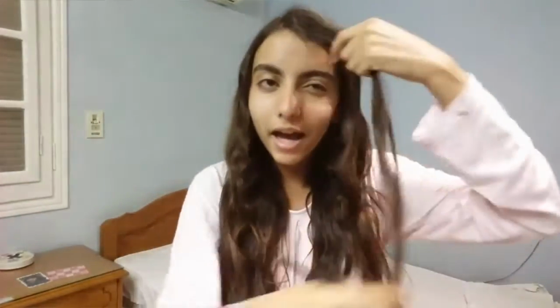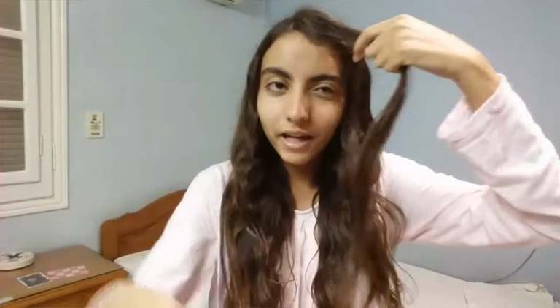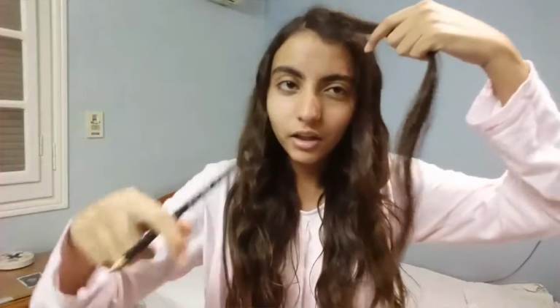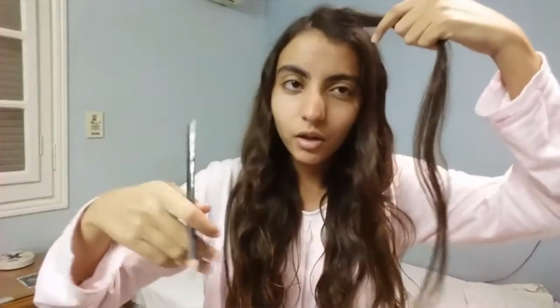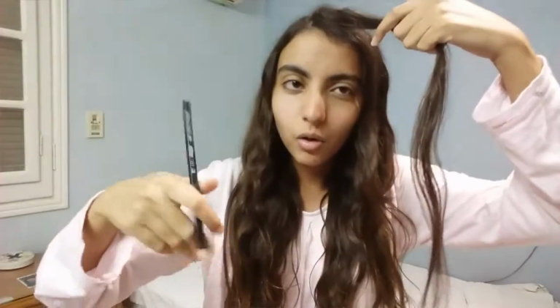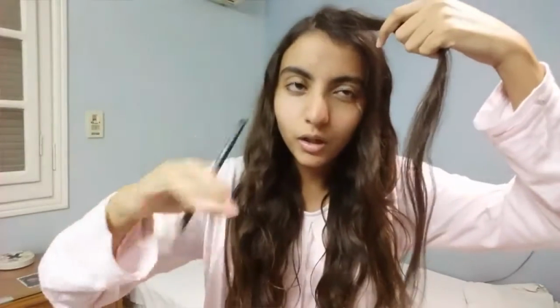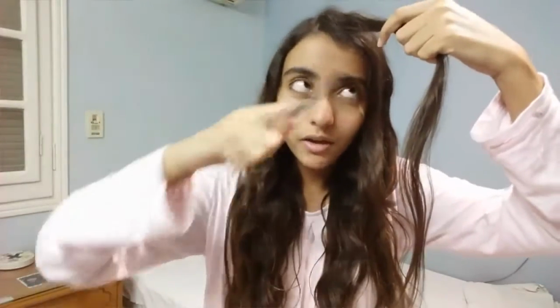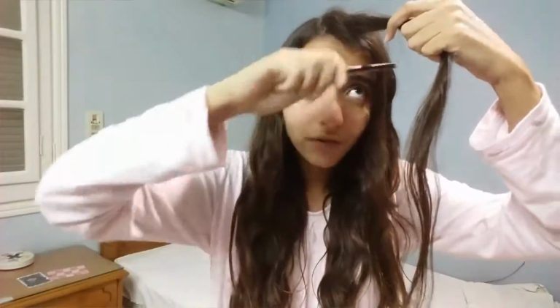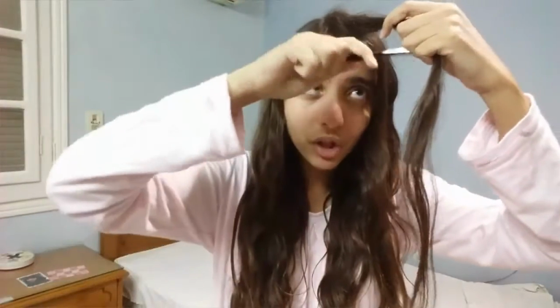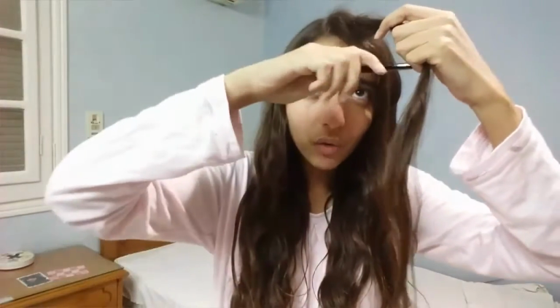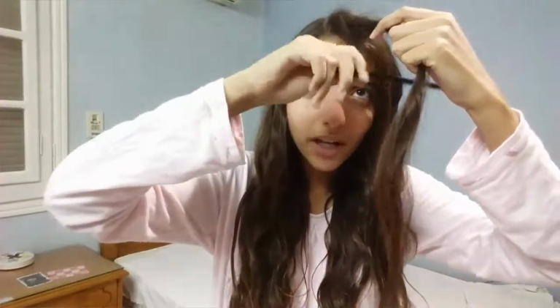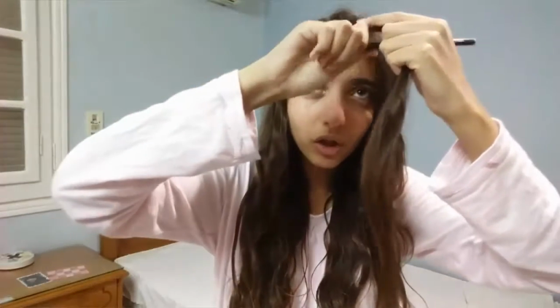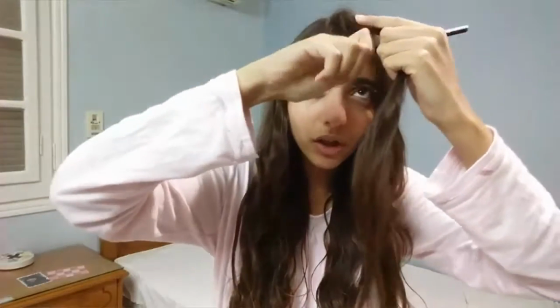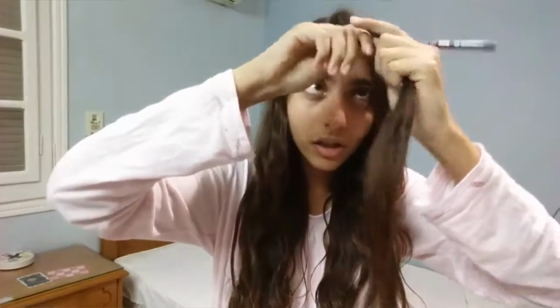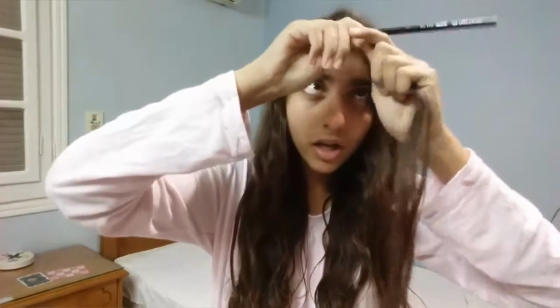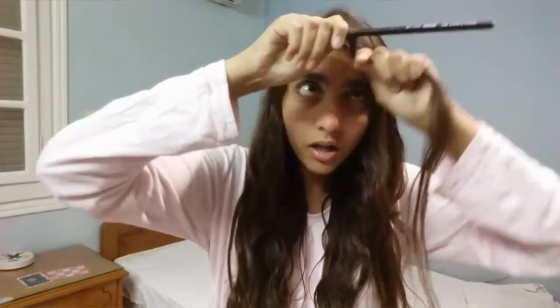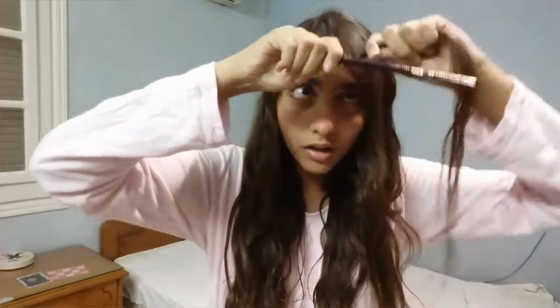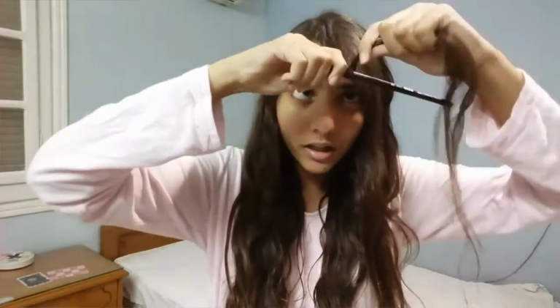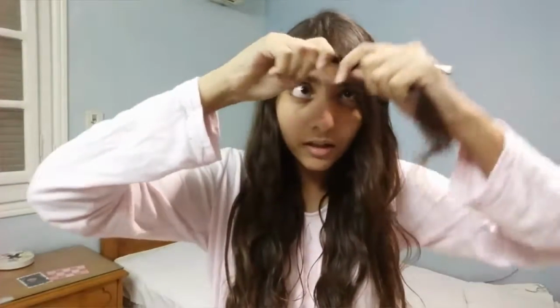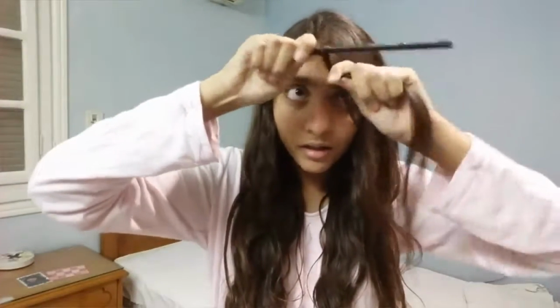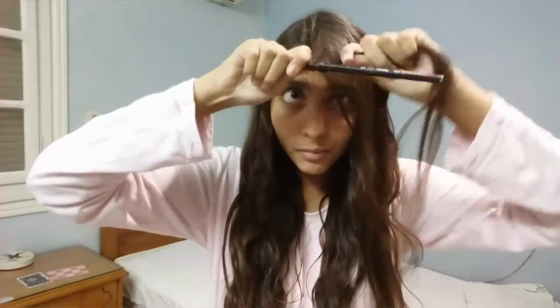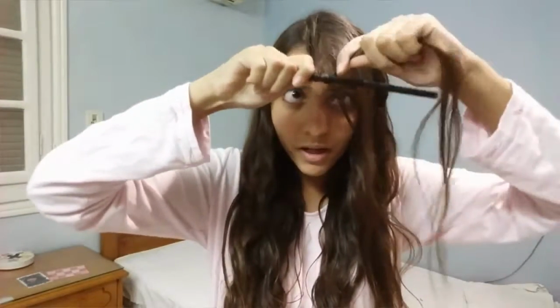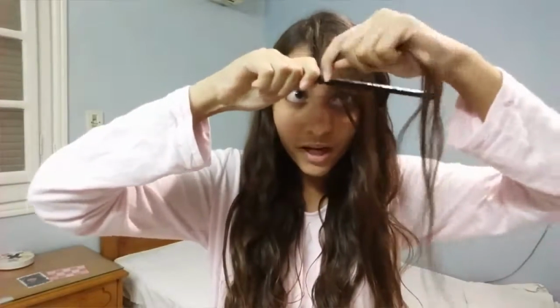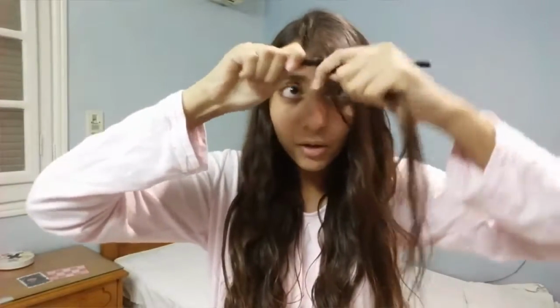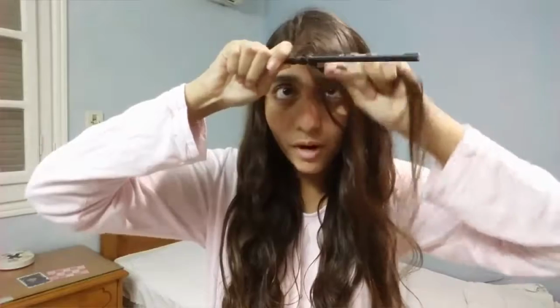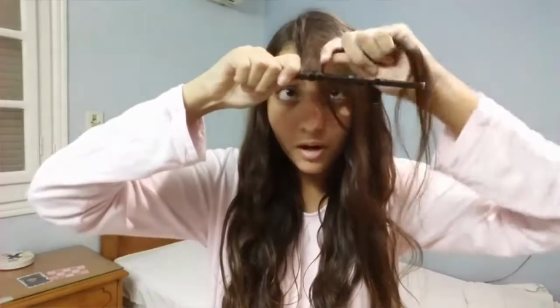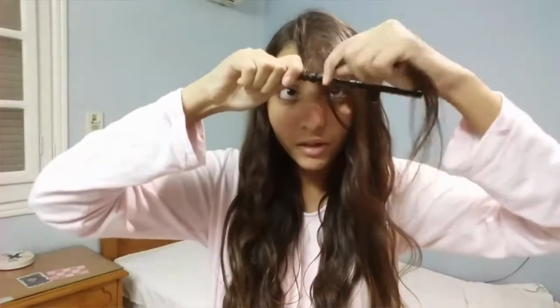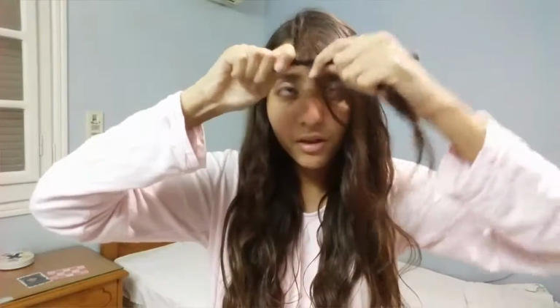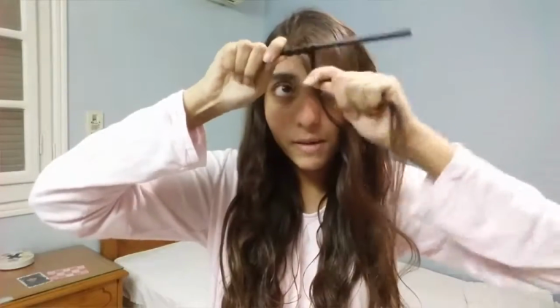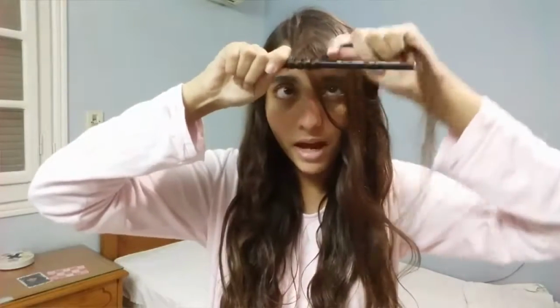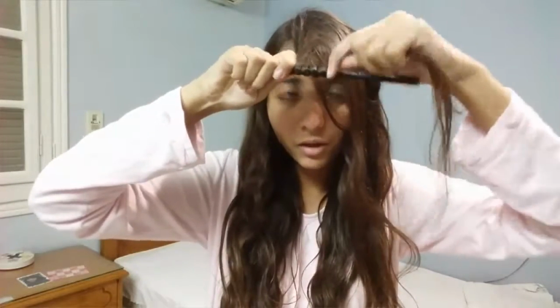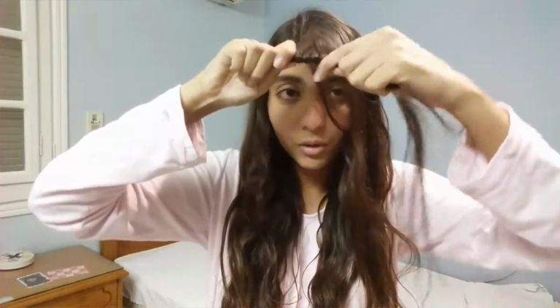All you have to do is just spin the hair around the pencil, then apply the straightener with heat for as long as possible to set the curl.